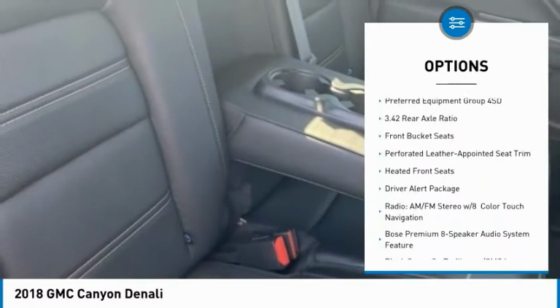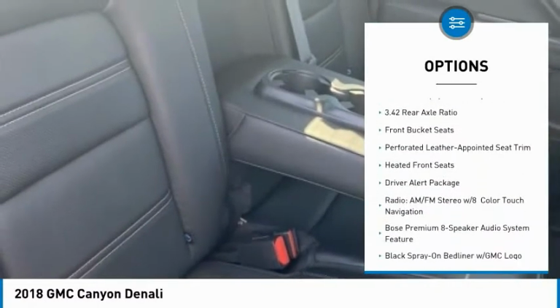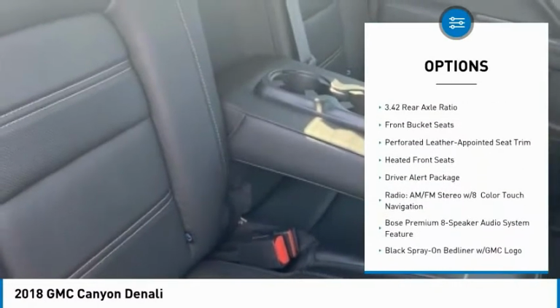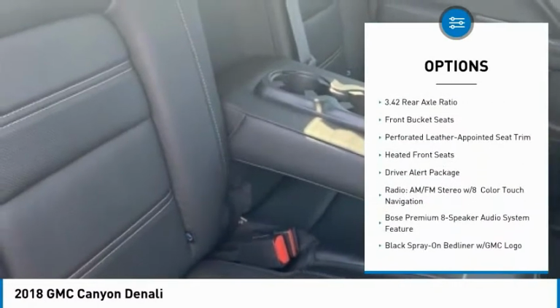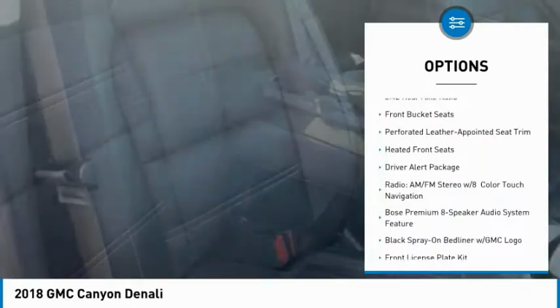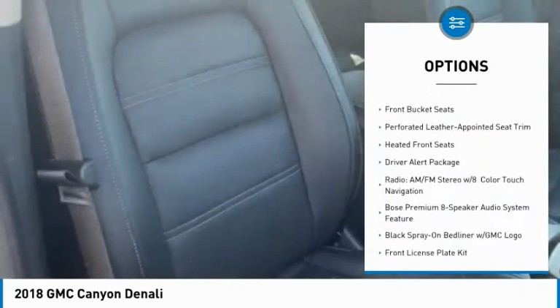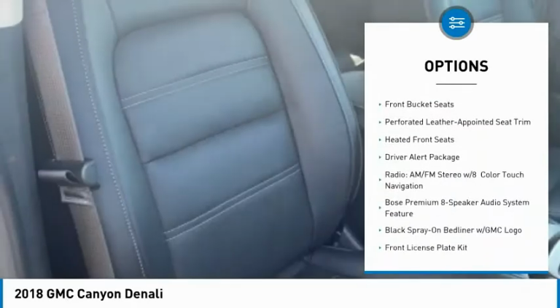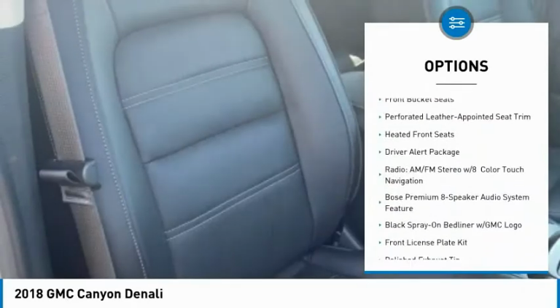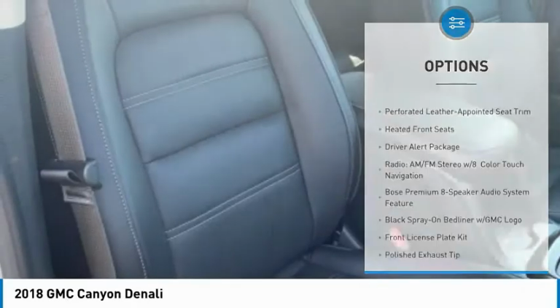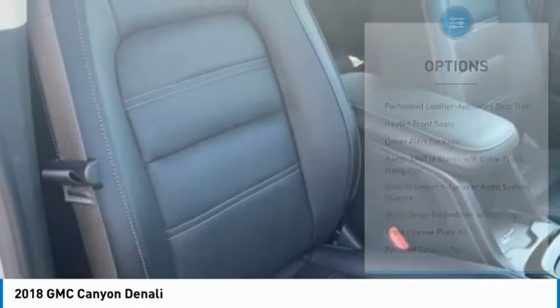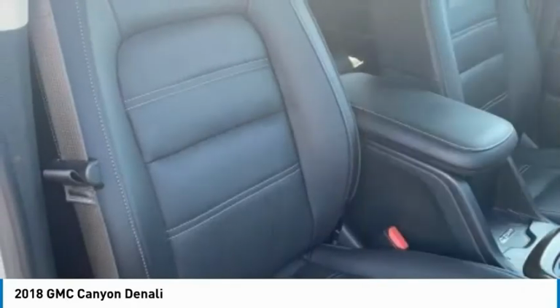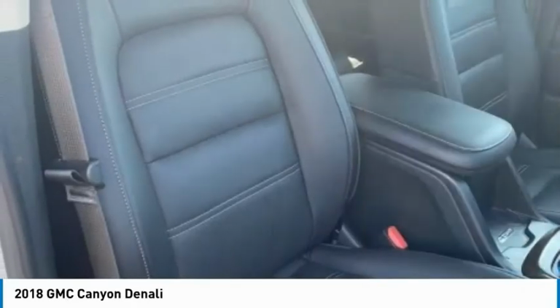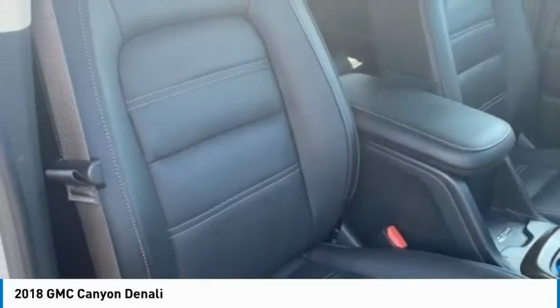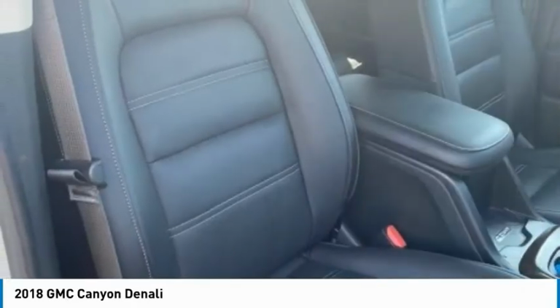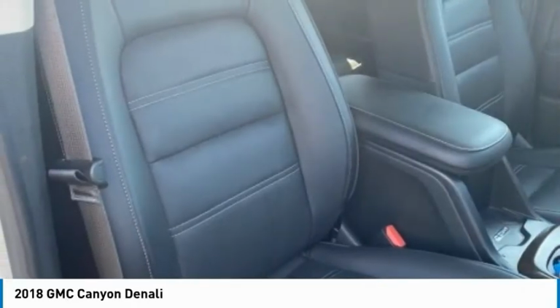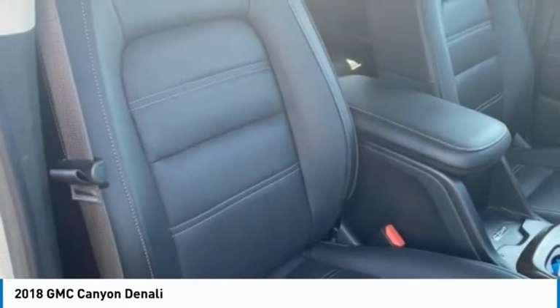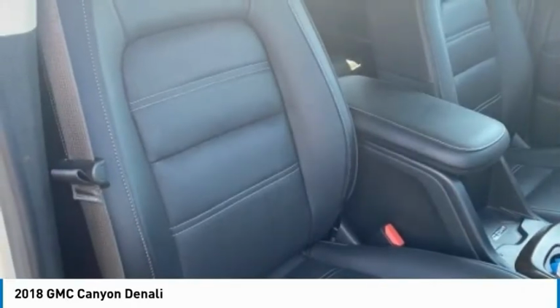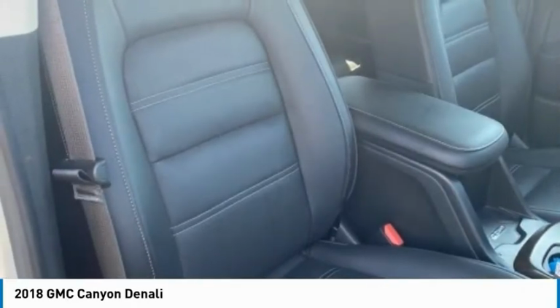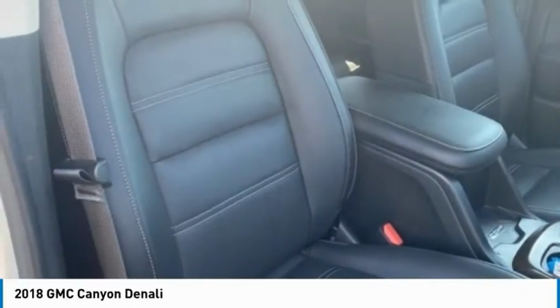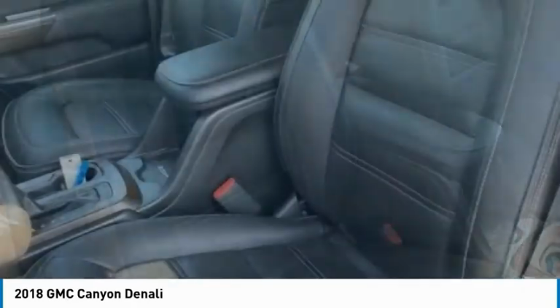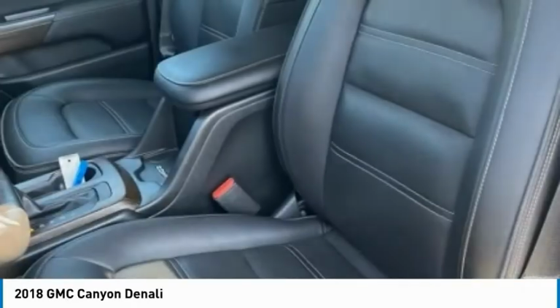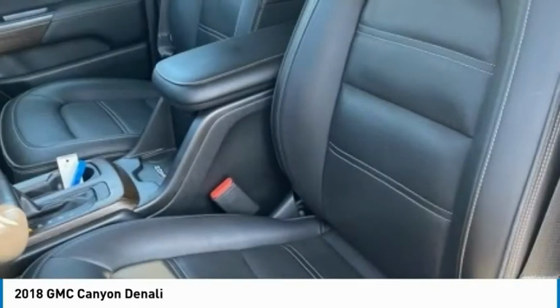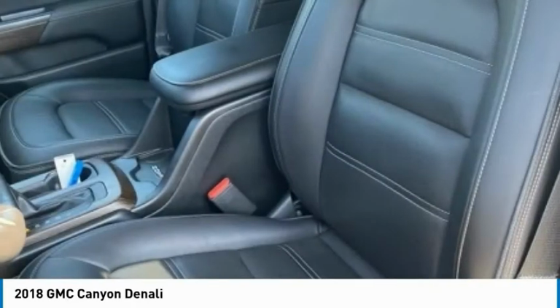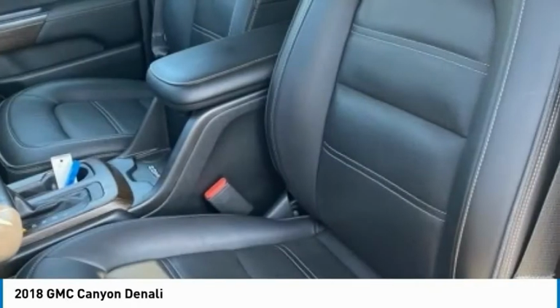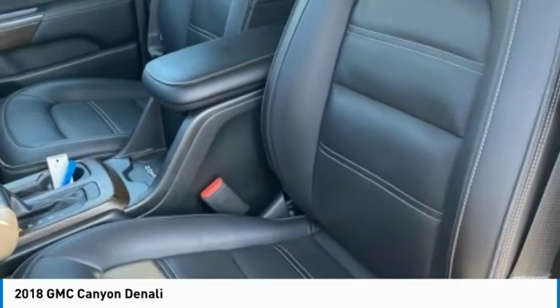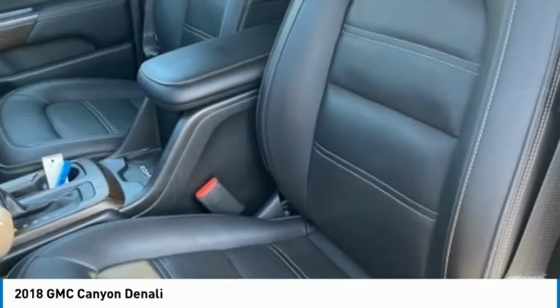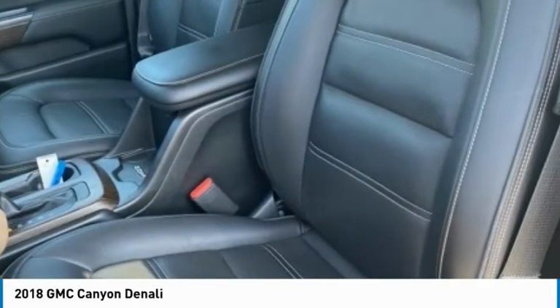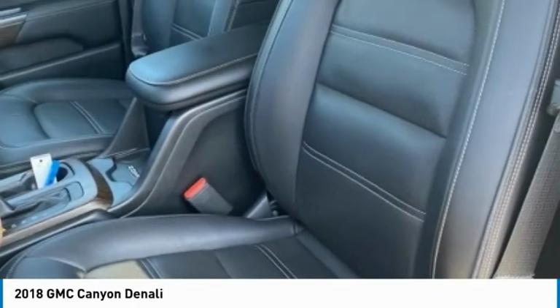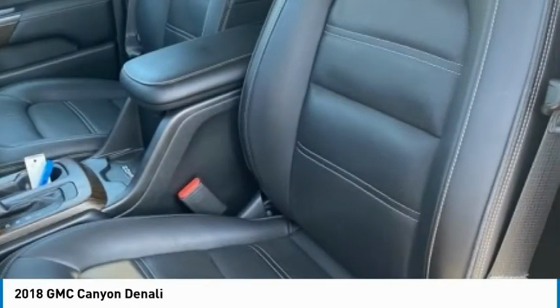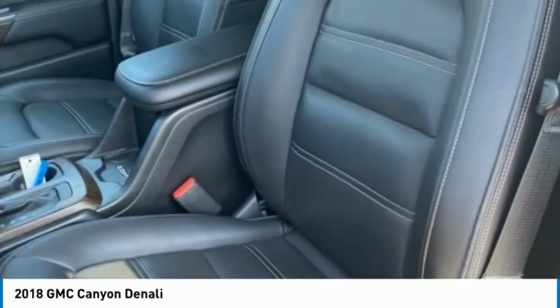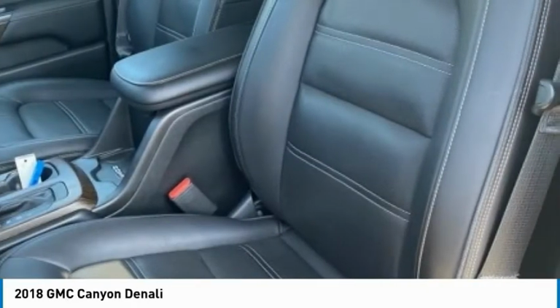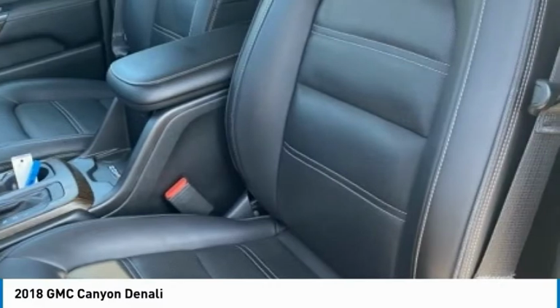Remote keyless entry, fog lights, speed control, trailering package, four-wheel disc brakes, and front wheel independent suspension.